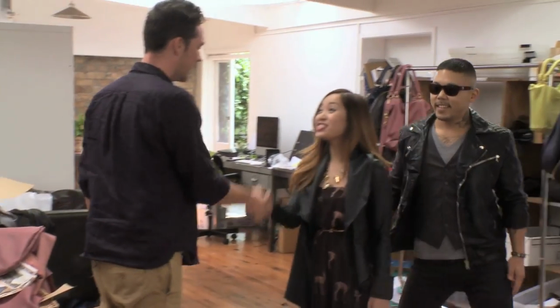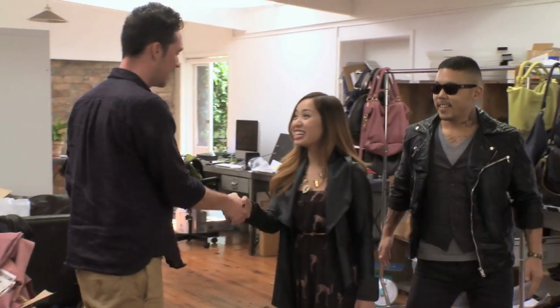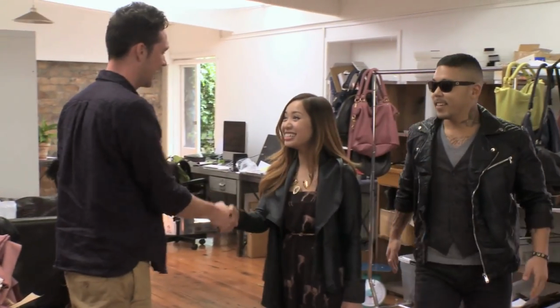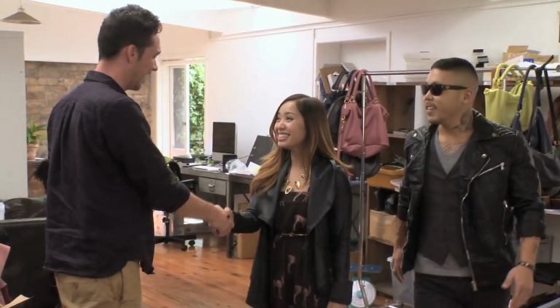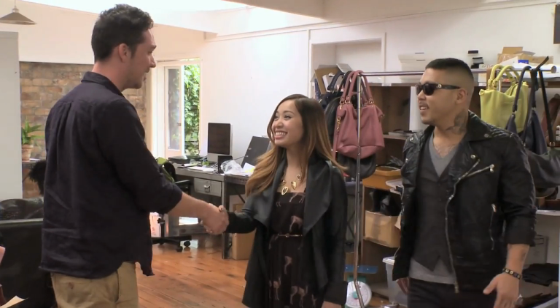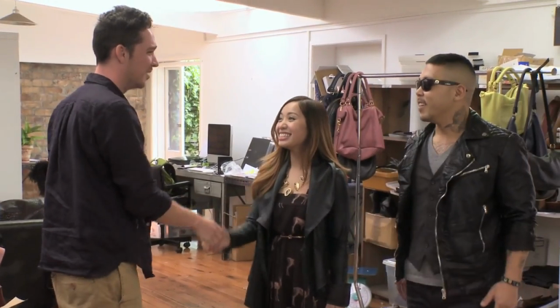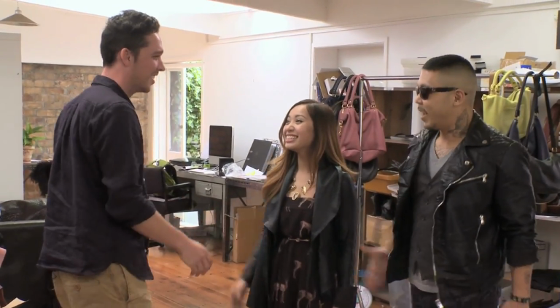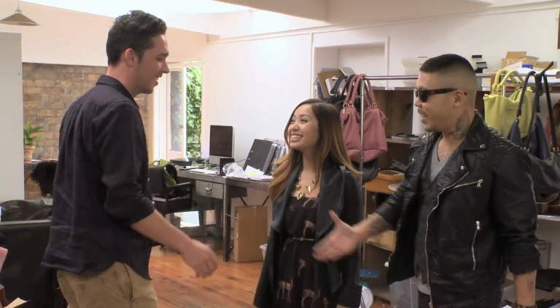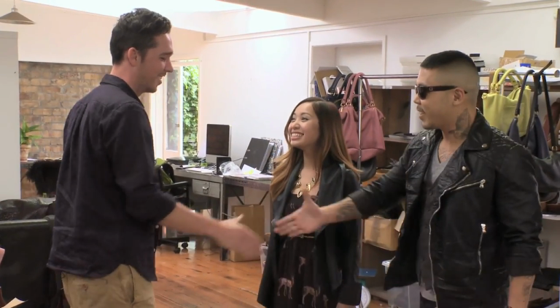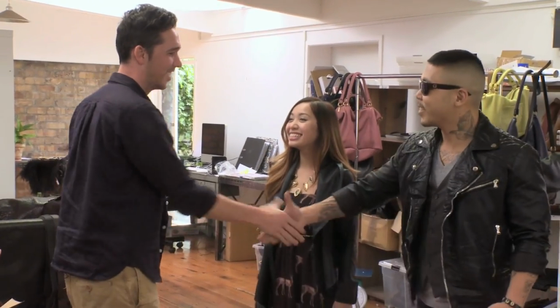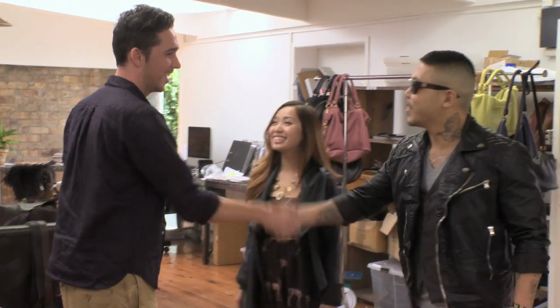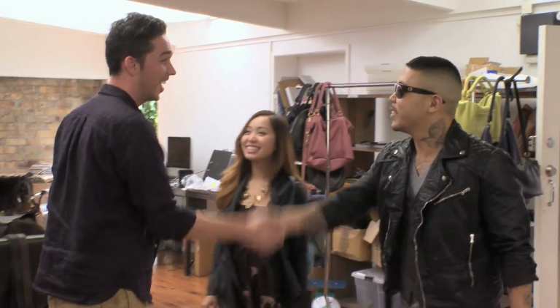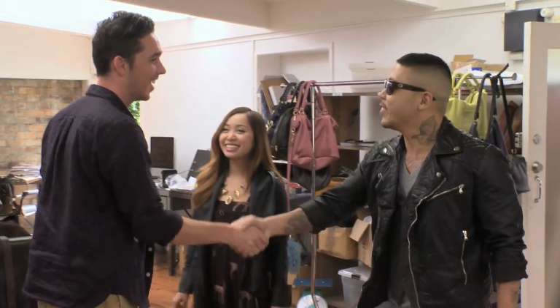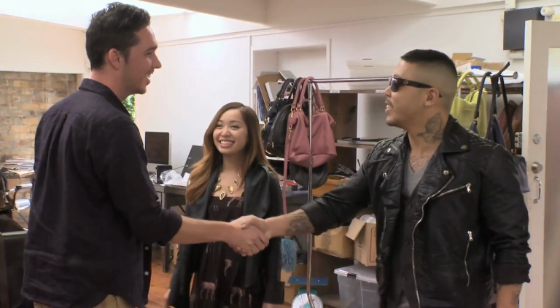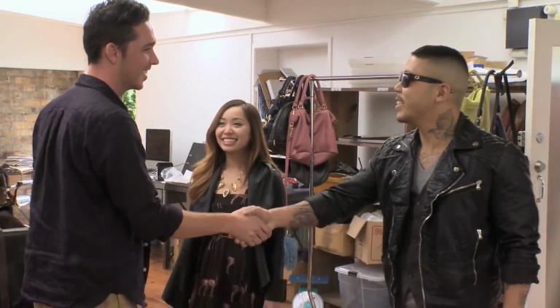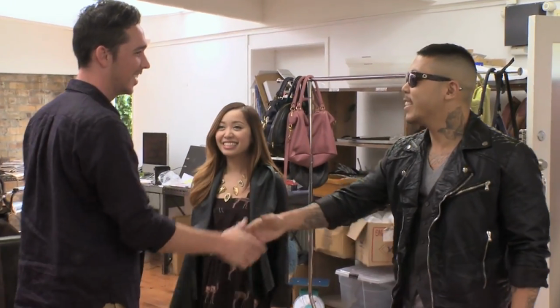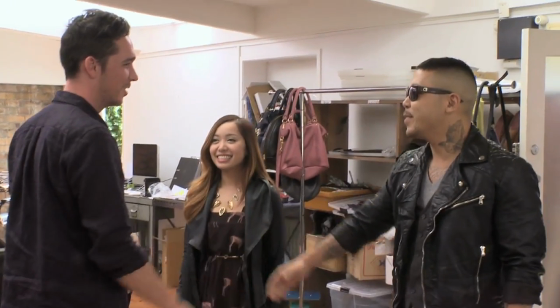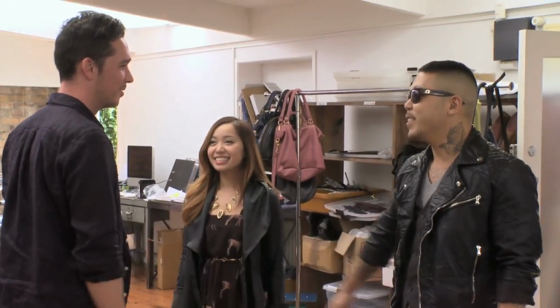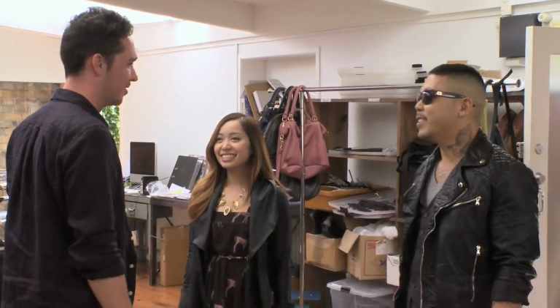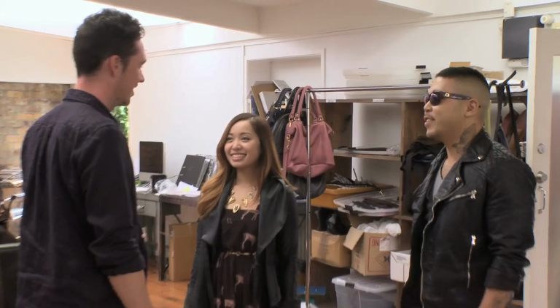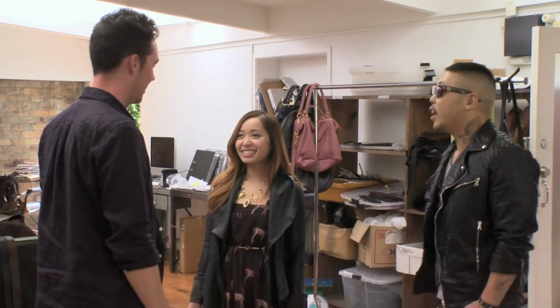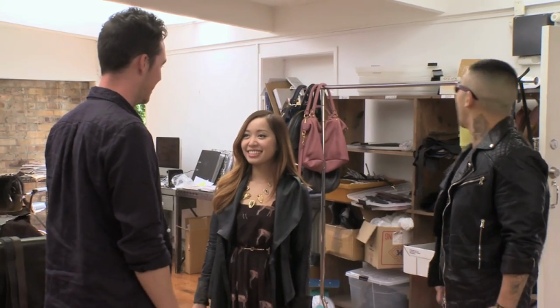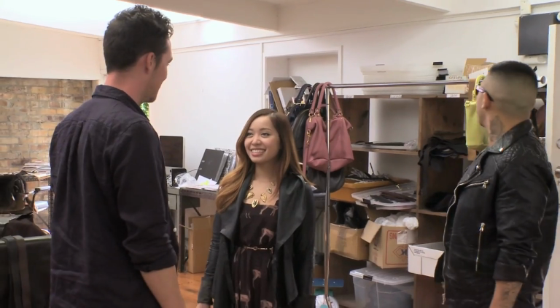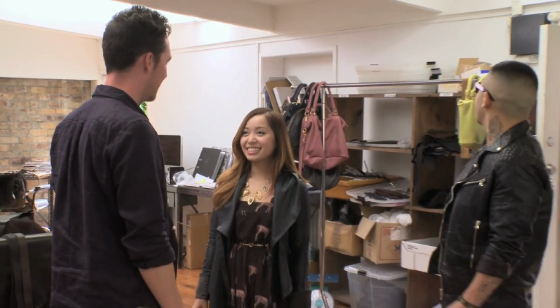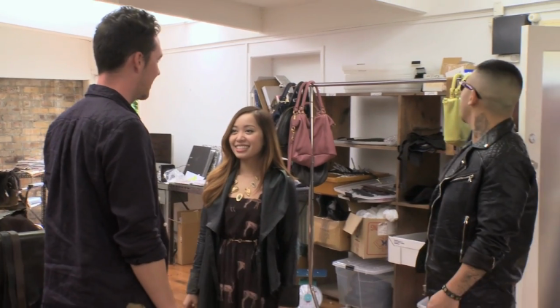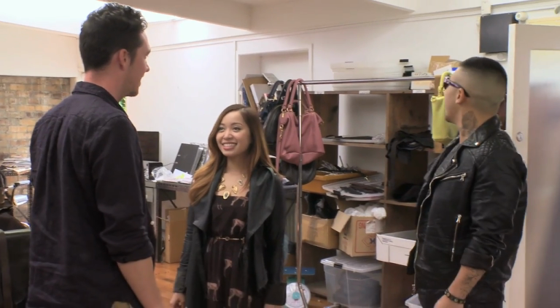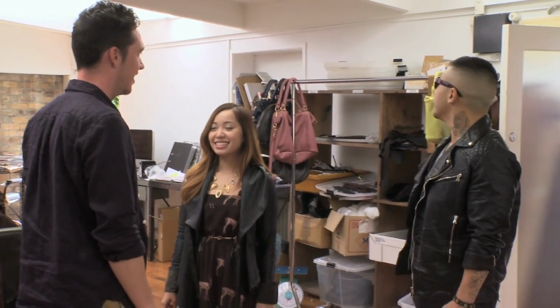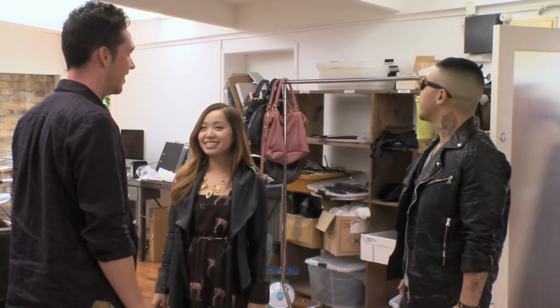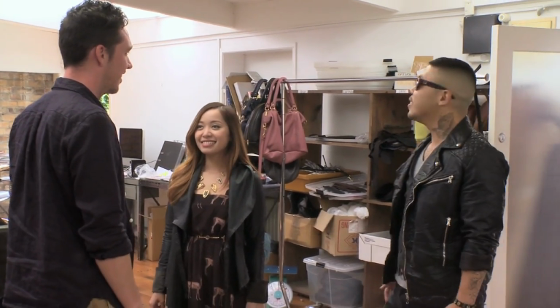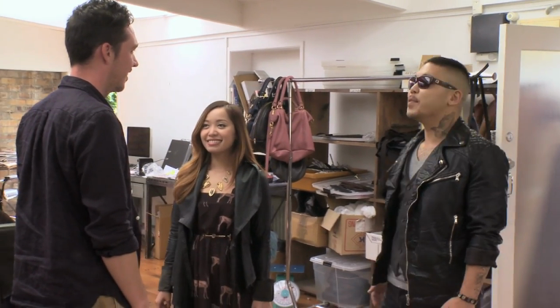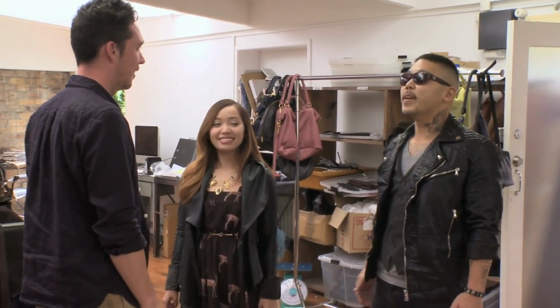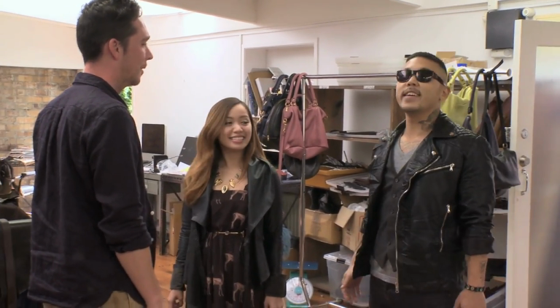Nice to meet you, I'm Michelle. Liam. I'm David. Nice to meet you guys too. This is amazing.